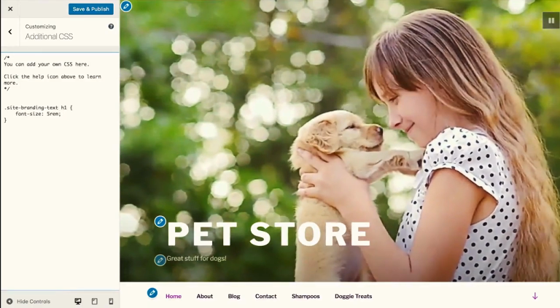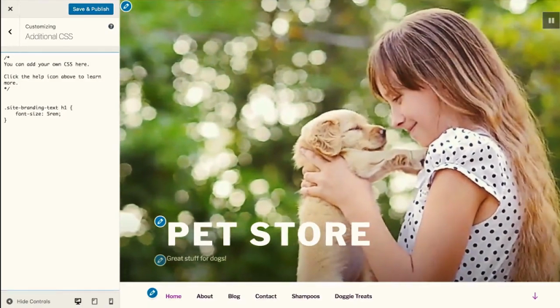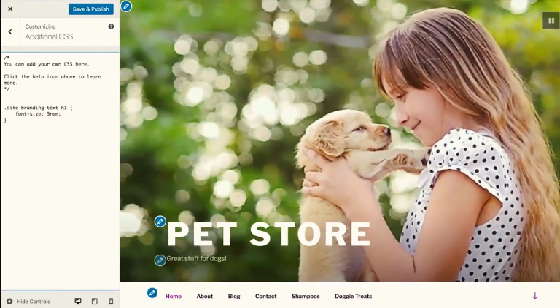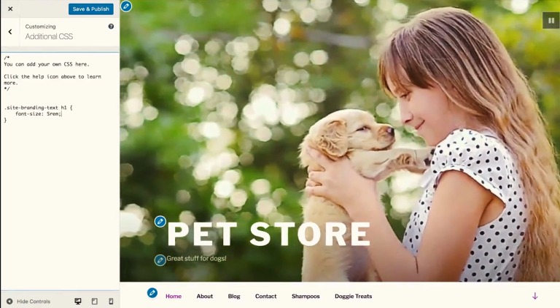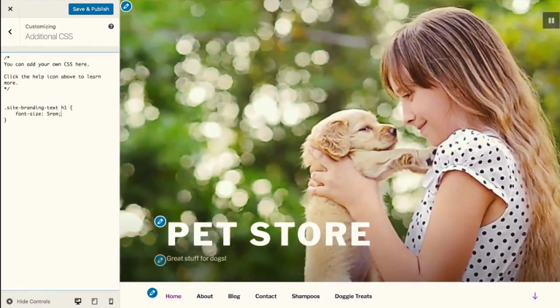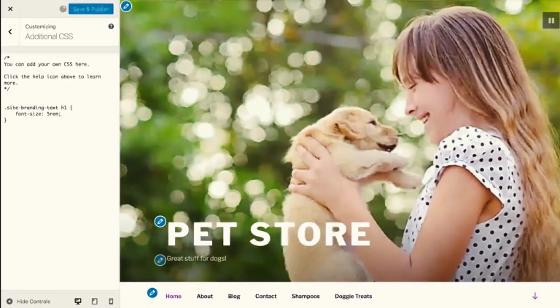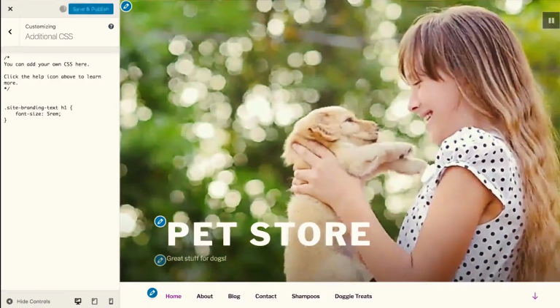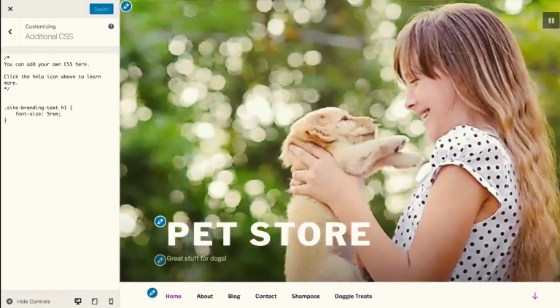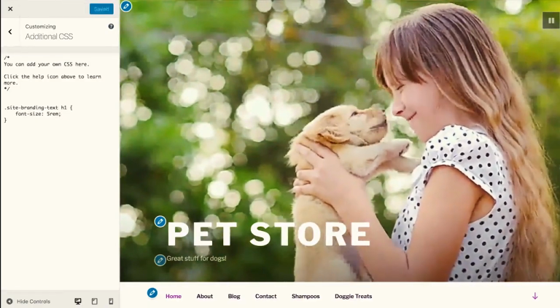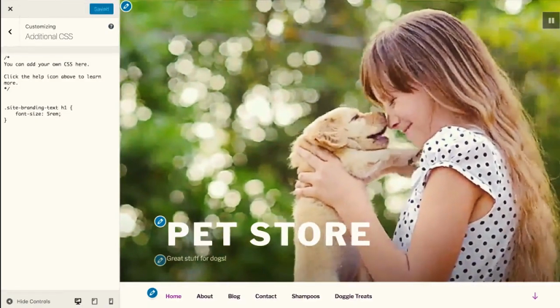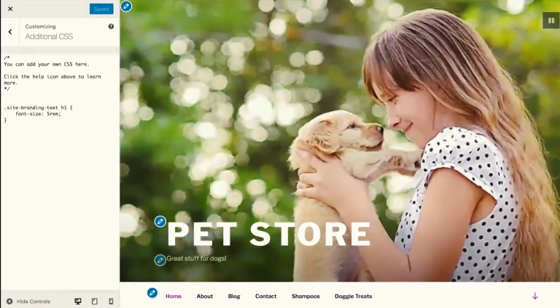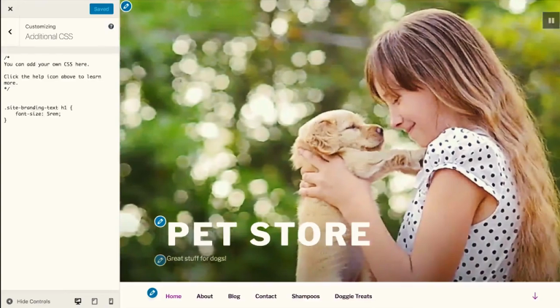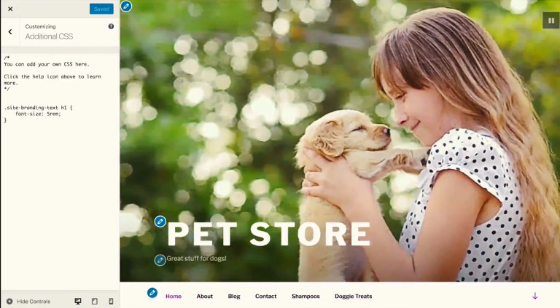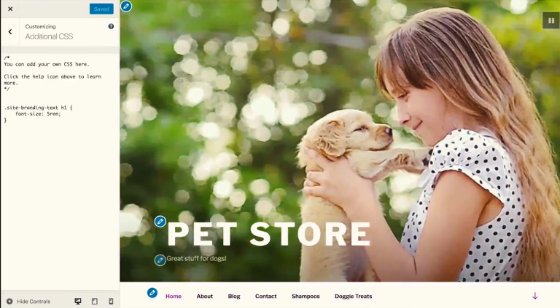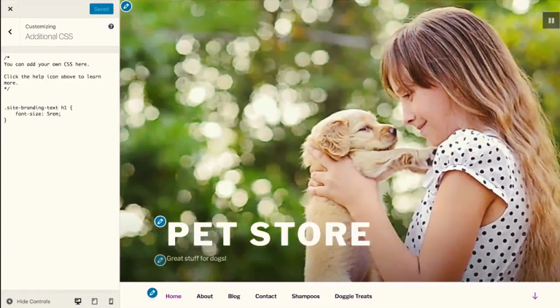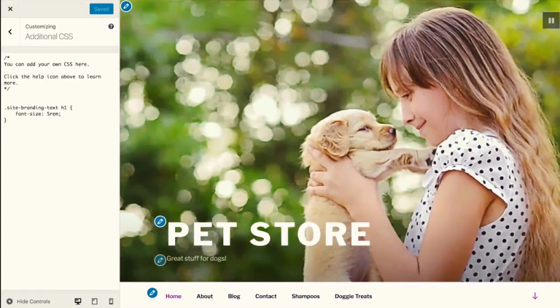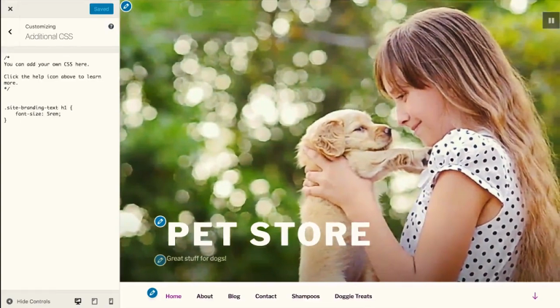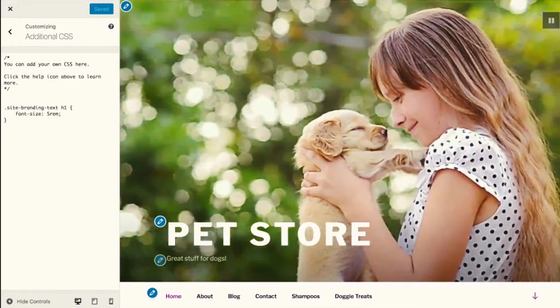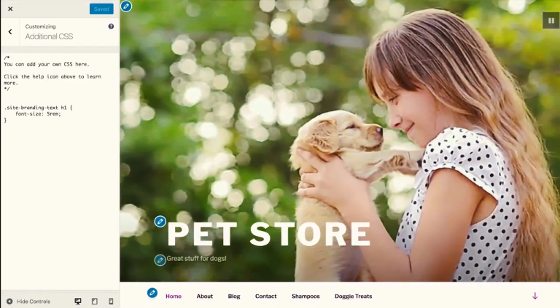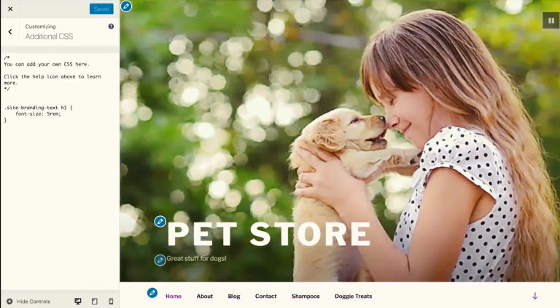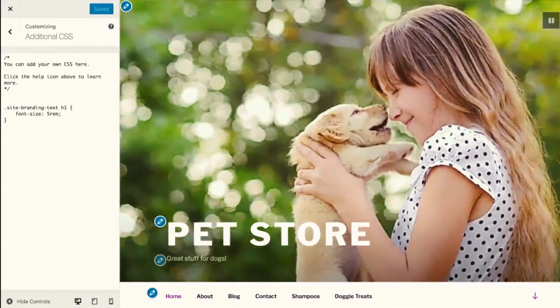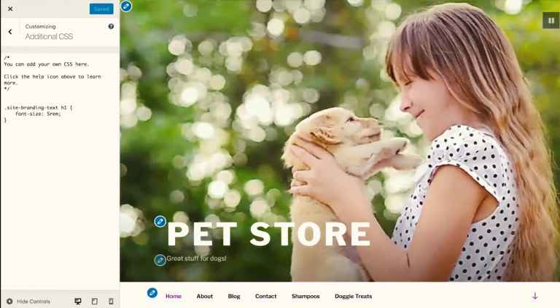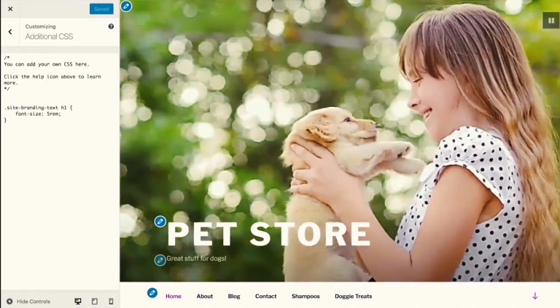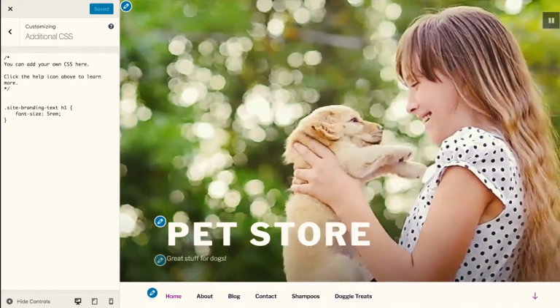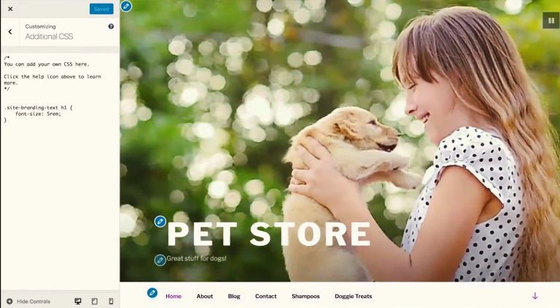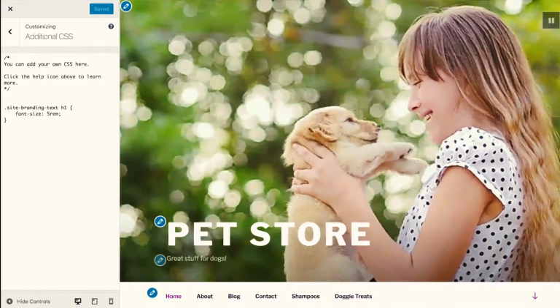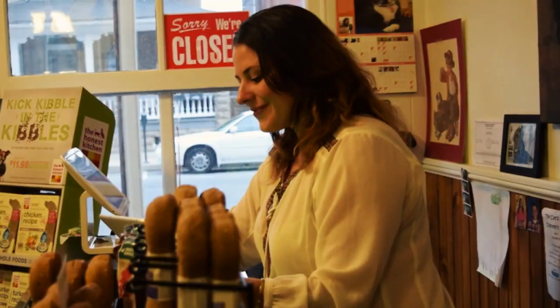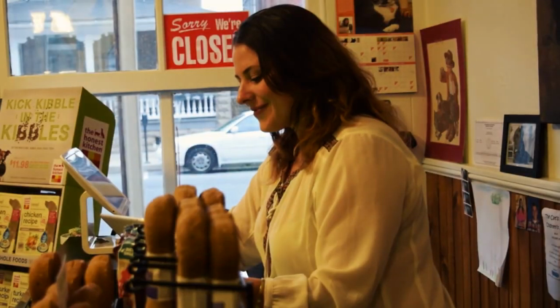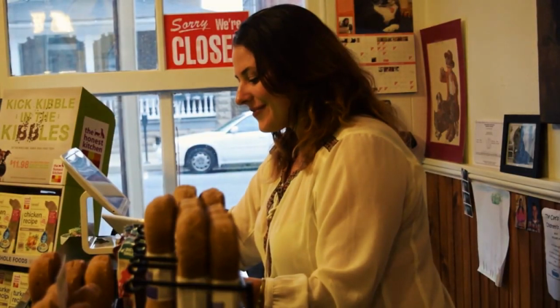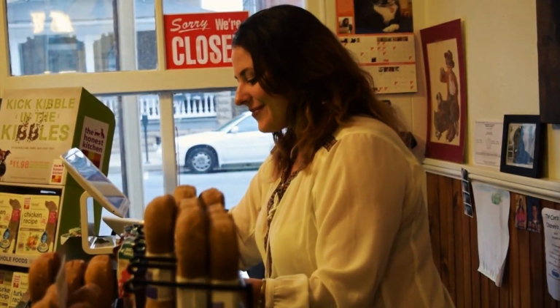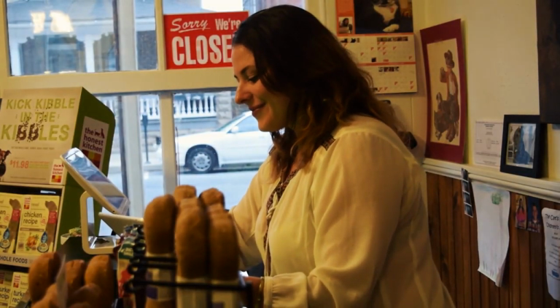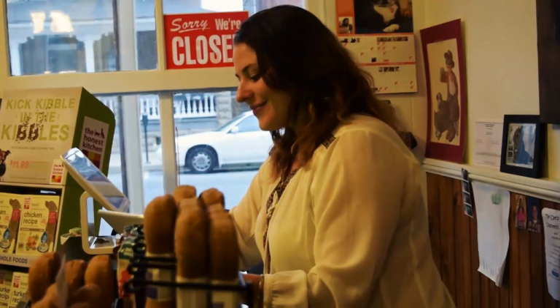And with that, she publishes the brand new website for her pet store. Carly's happy.